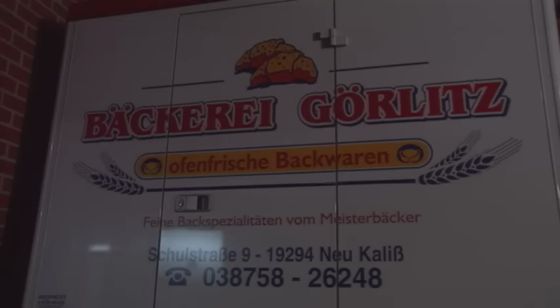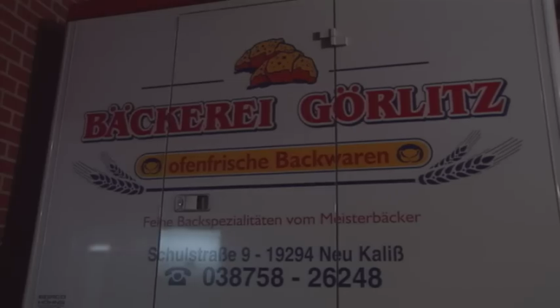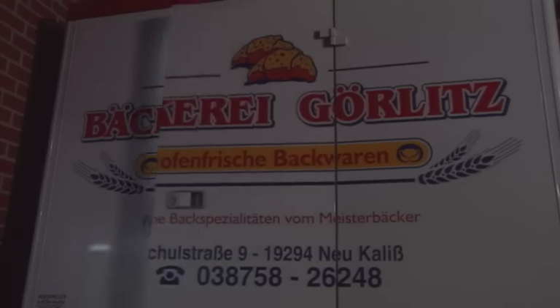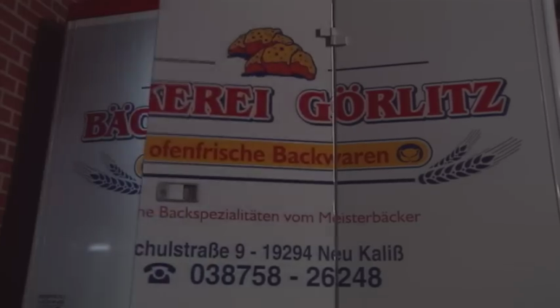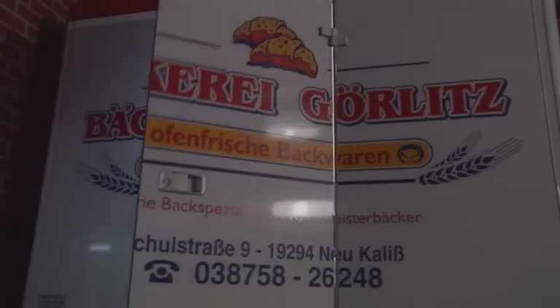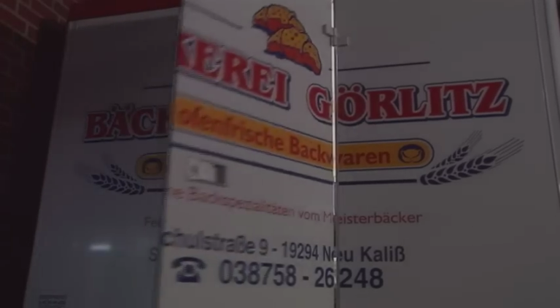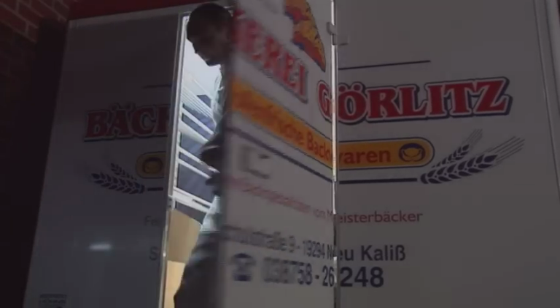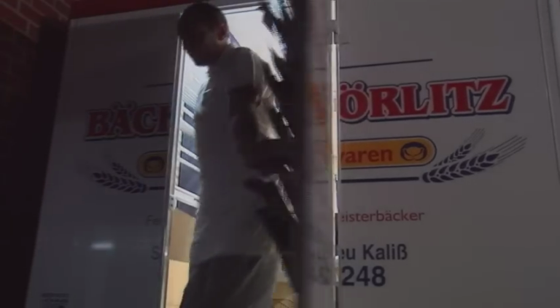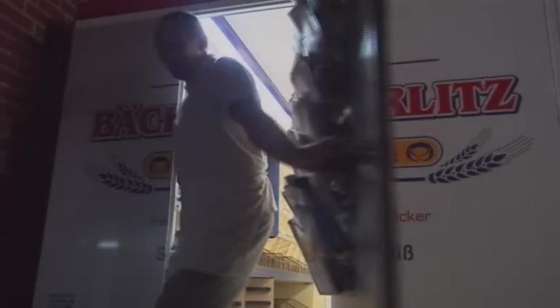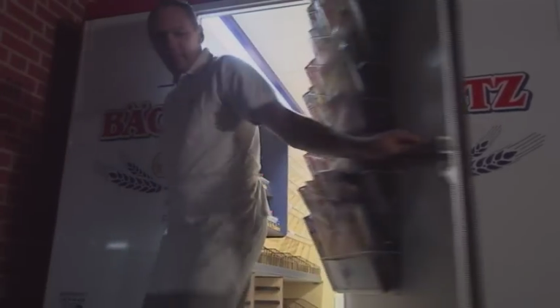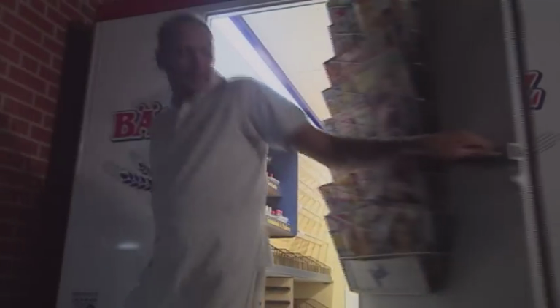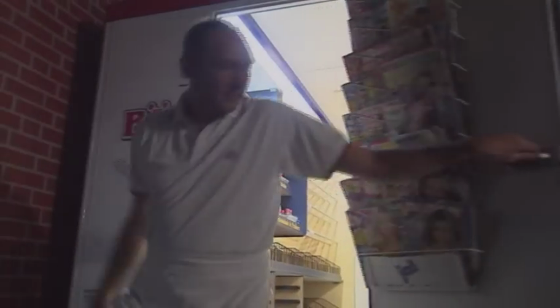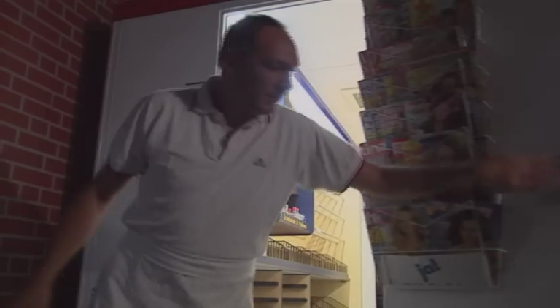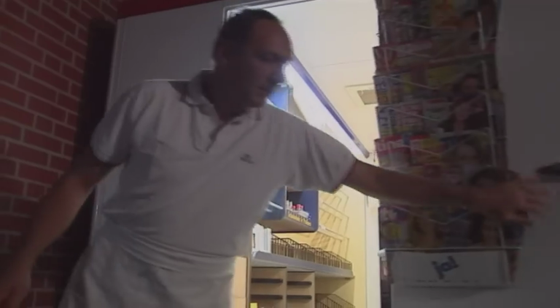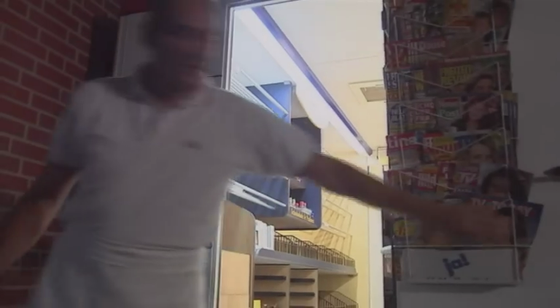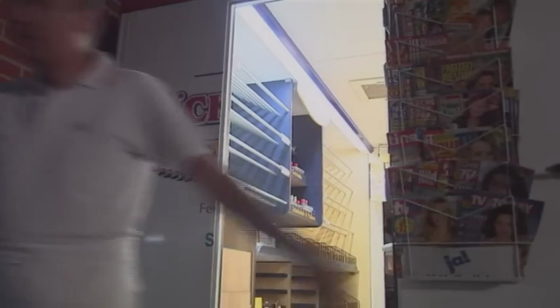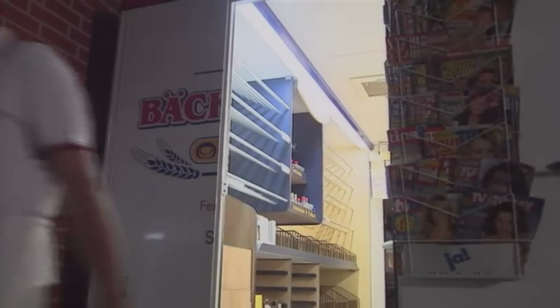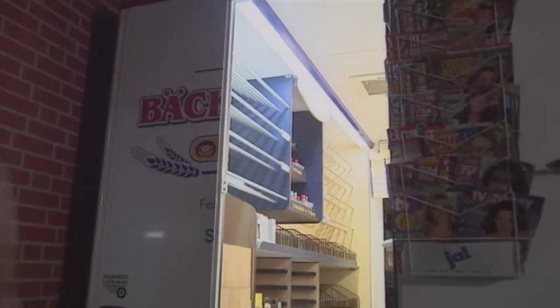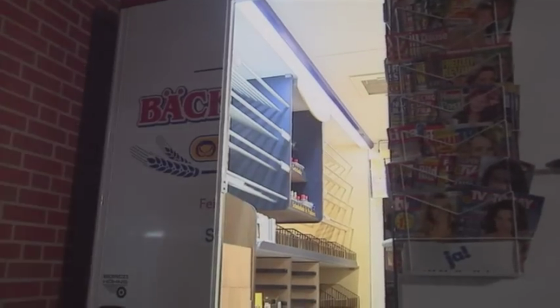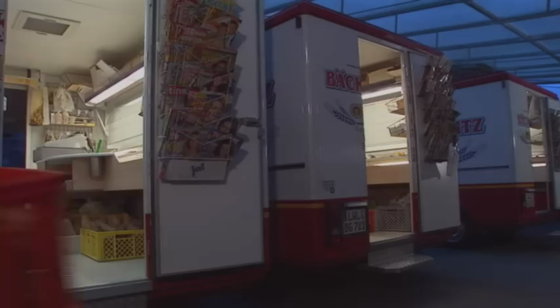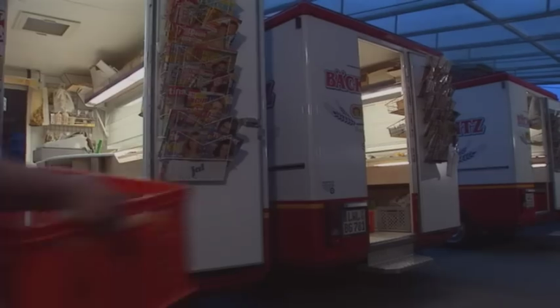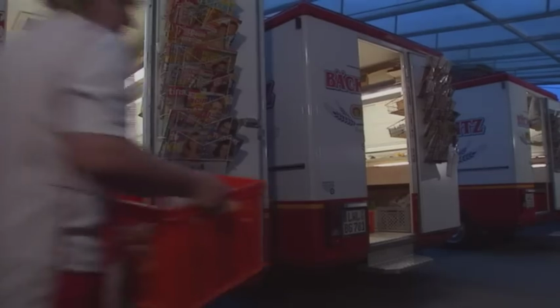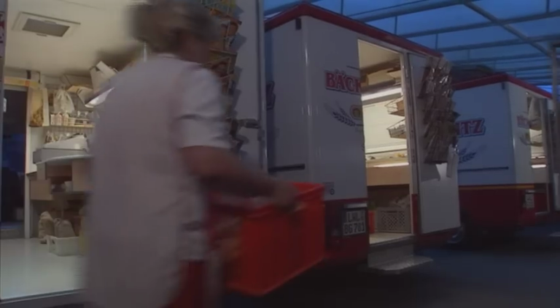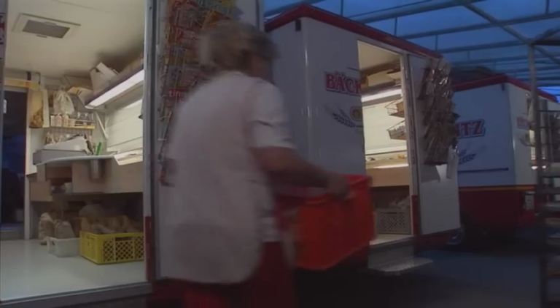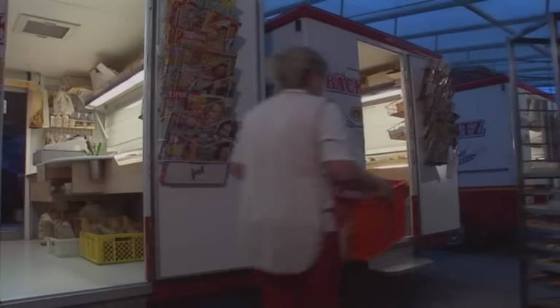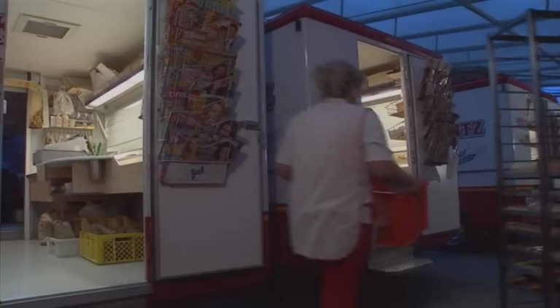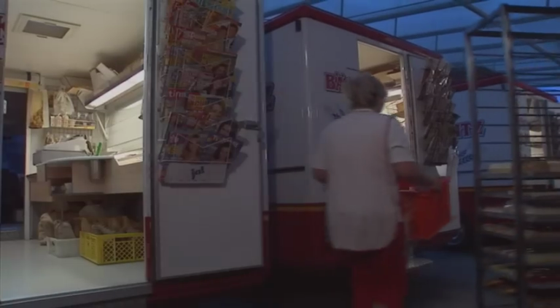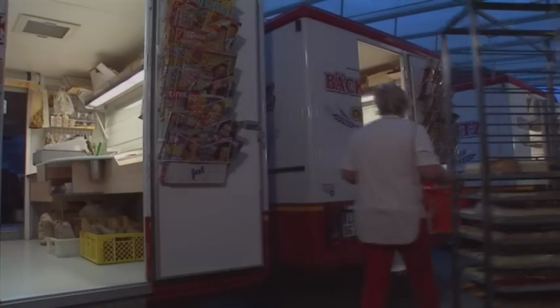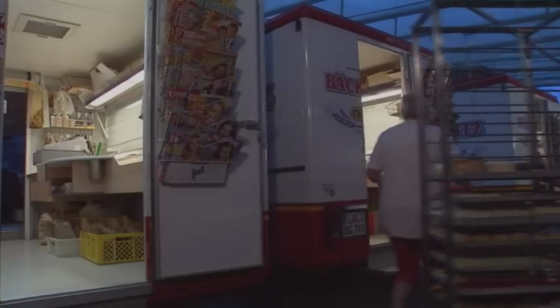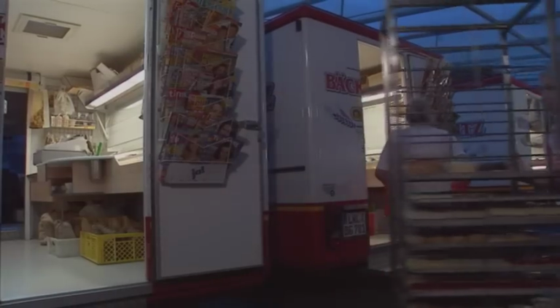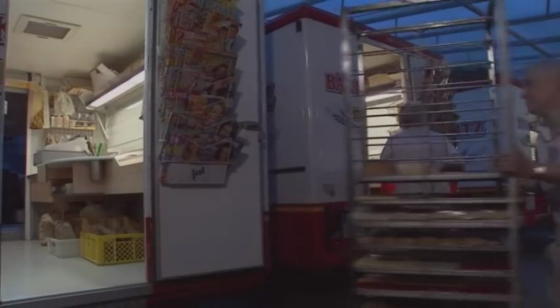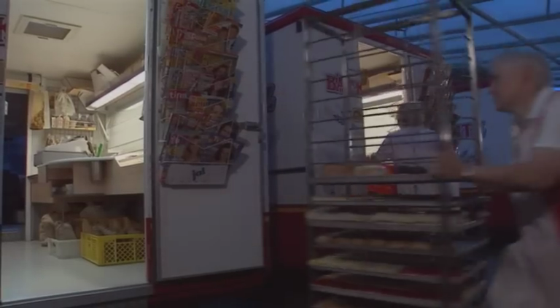It's five o'clock in the morning. The sales vans on the job for Bäckerei Görlitz are being loaded with treats fresh from the oven.